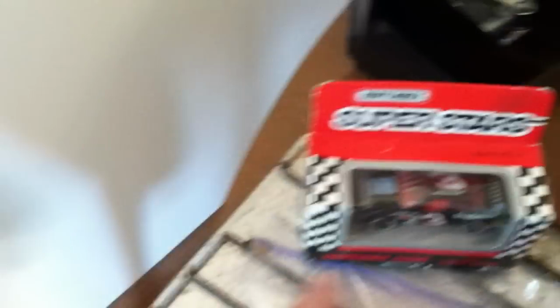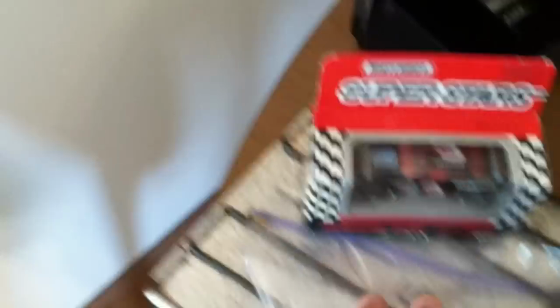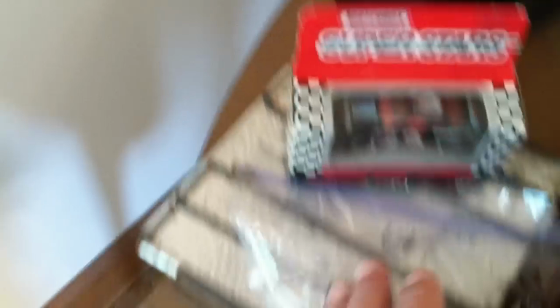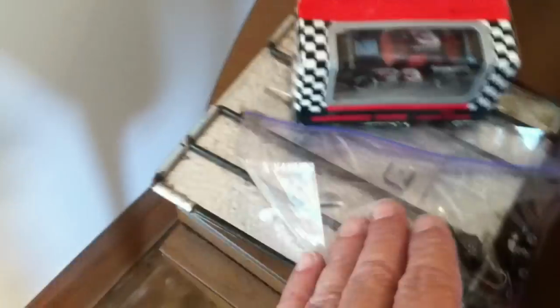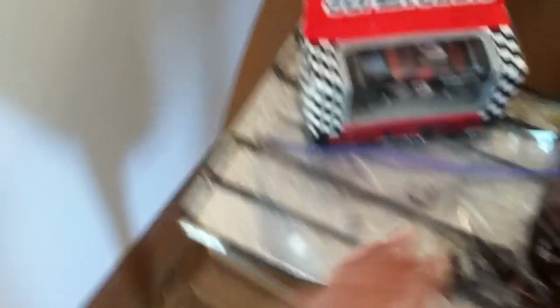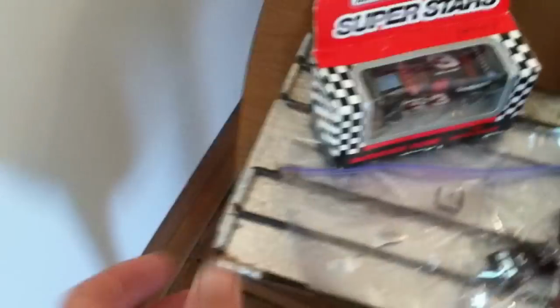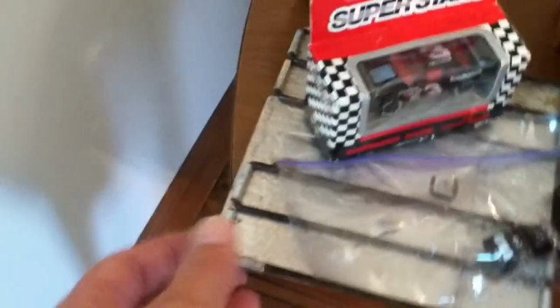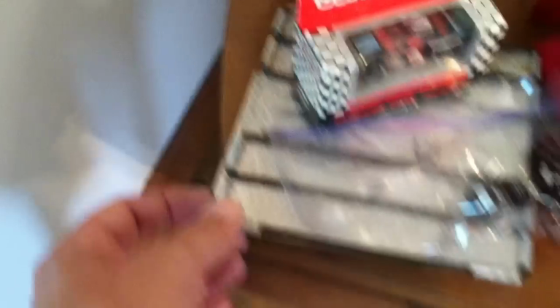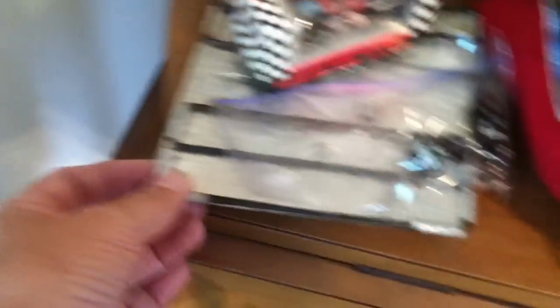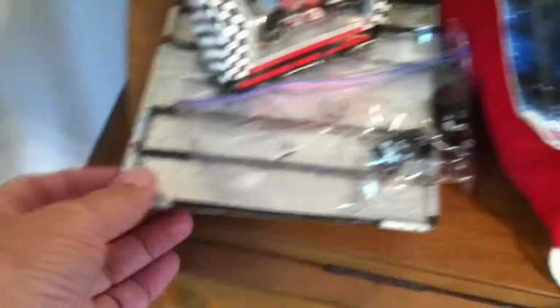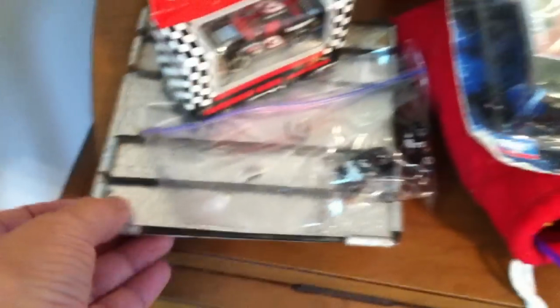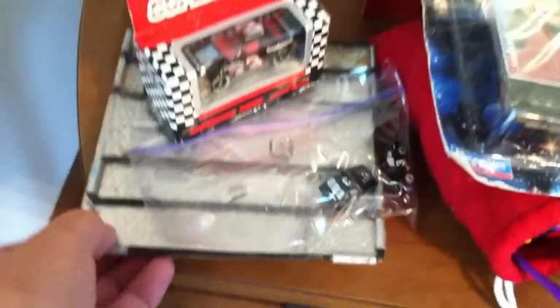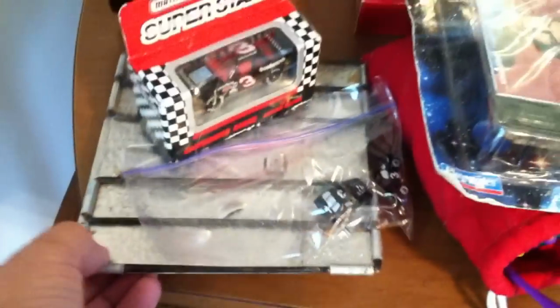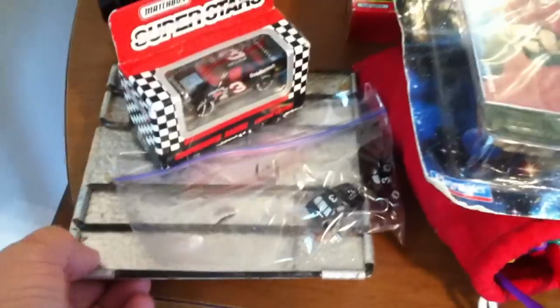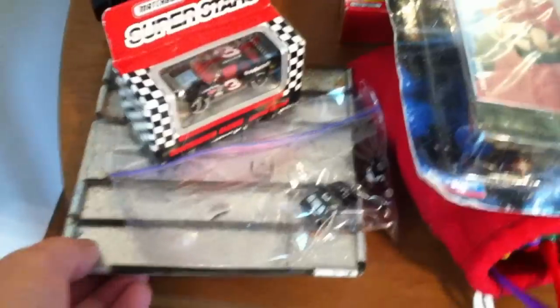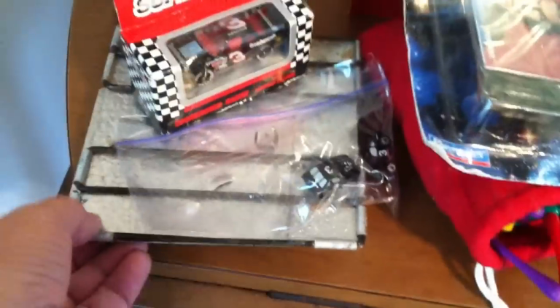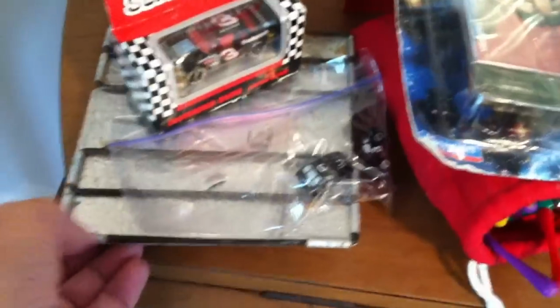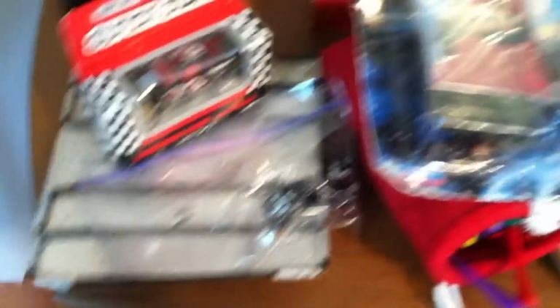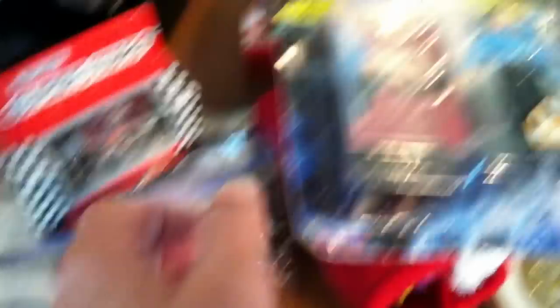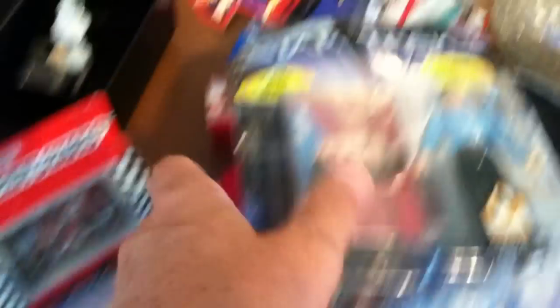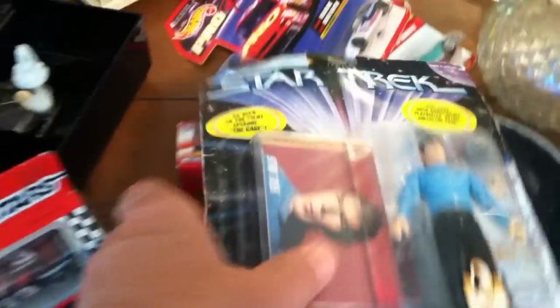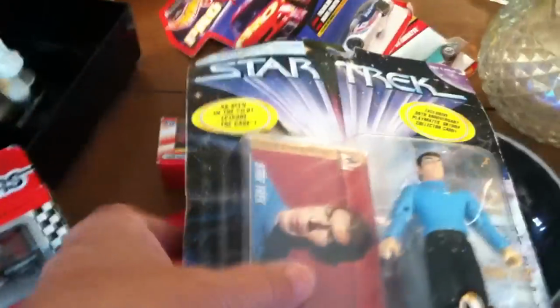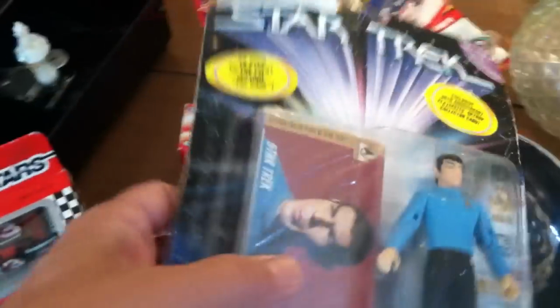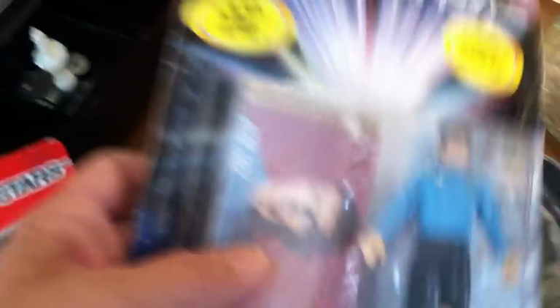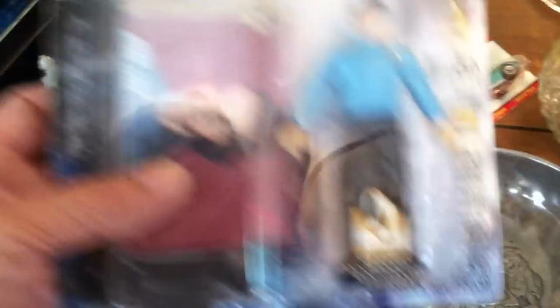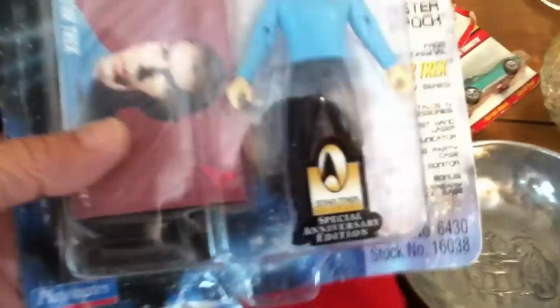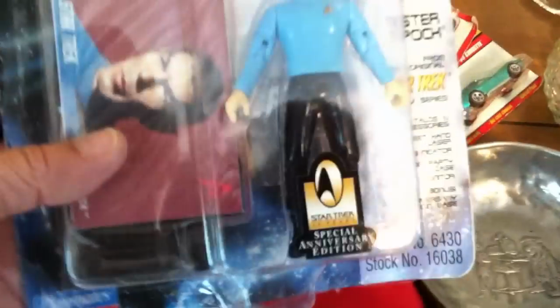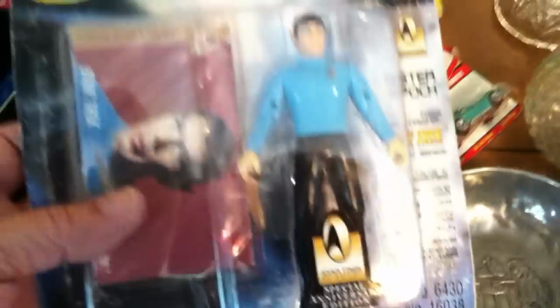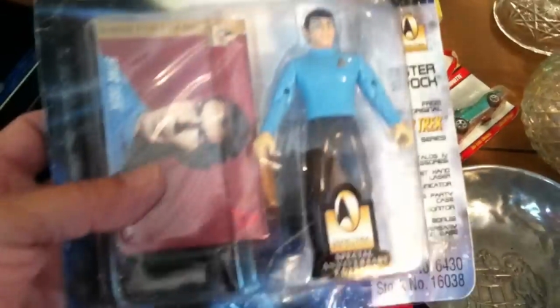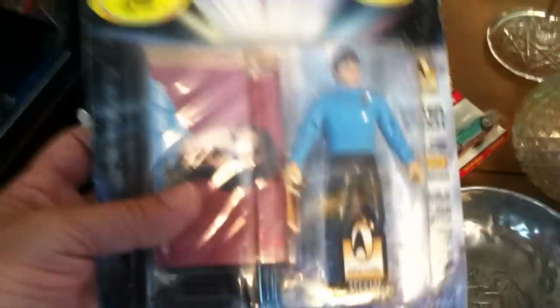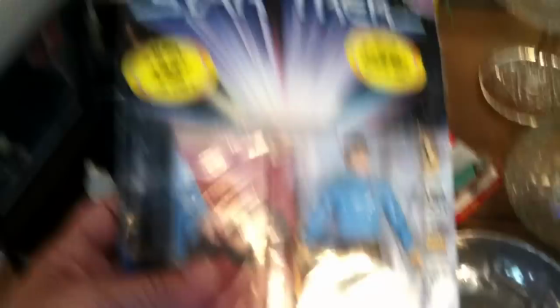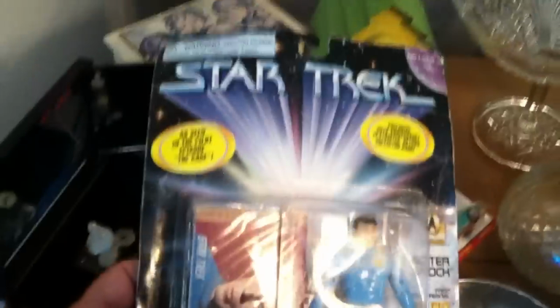A Bunsen burner stove for camping. Spock in a box.